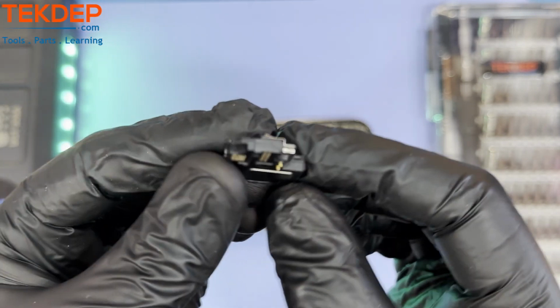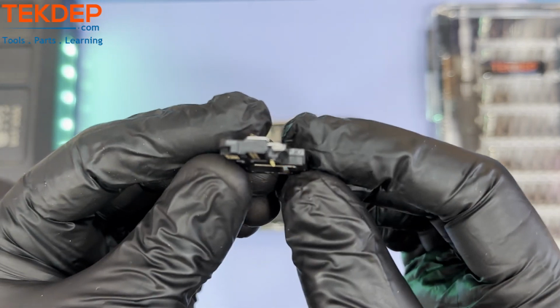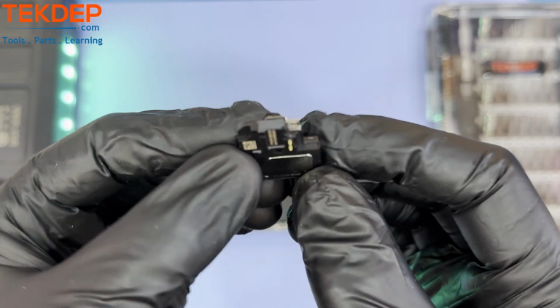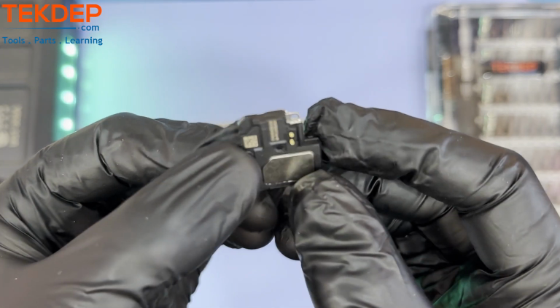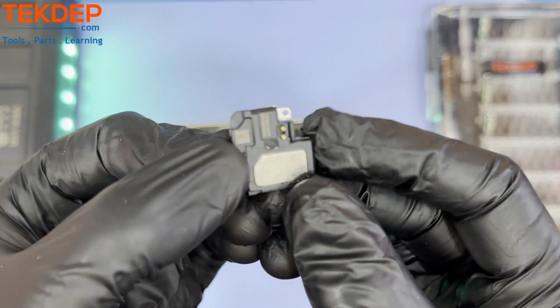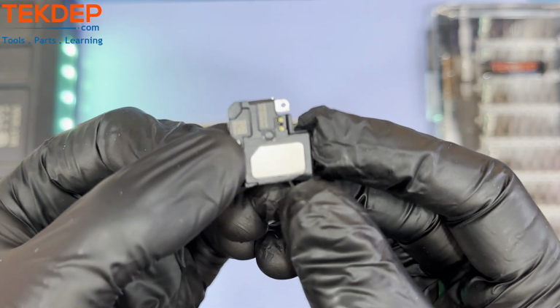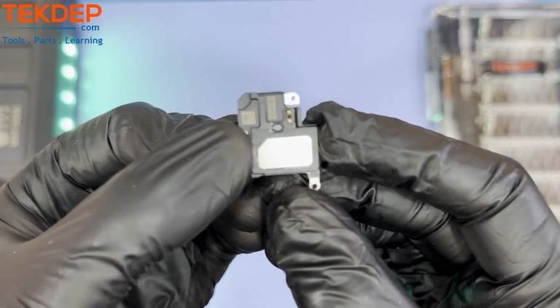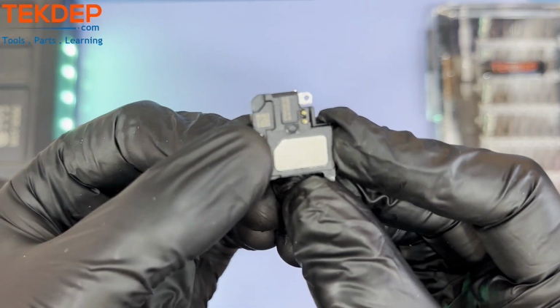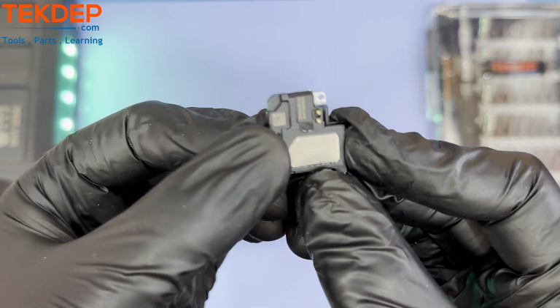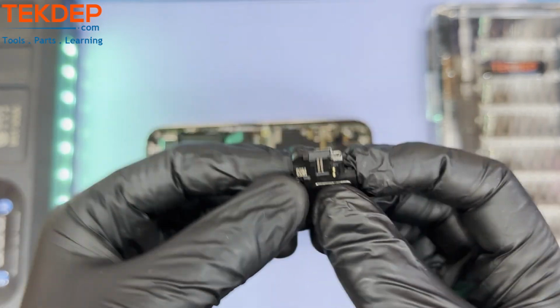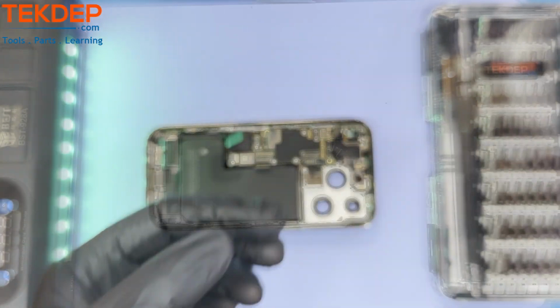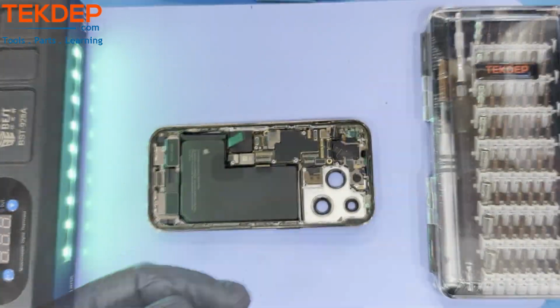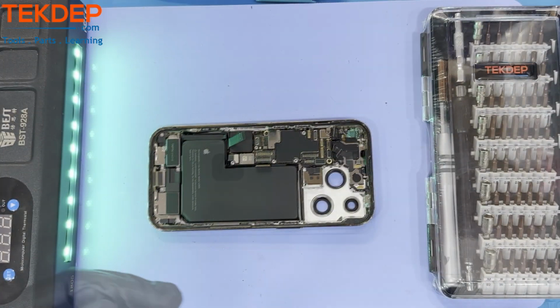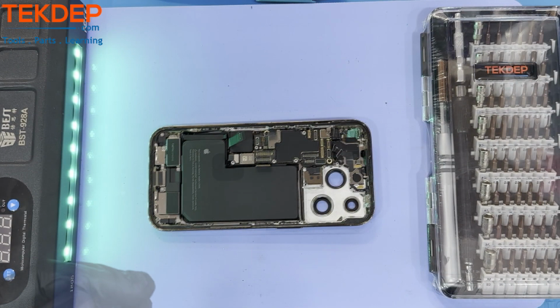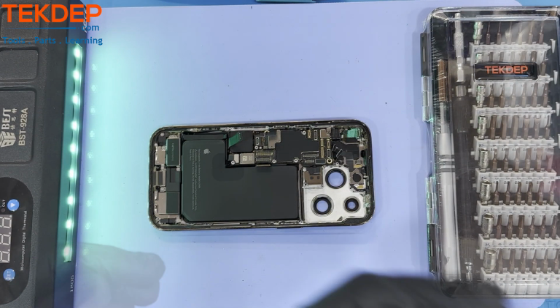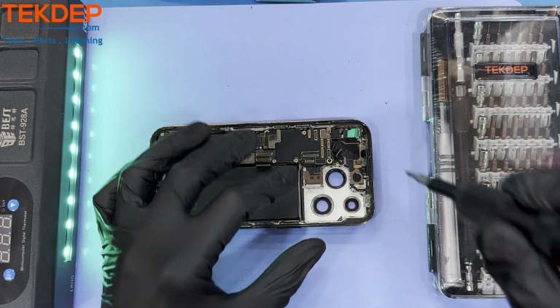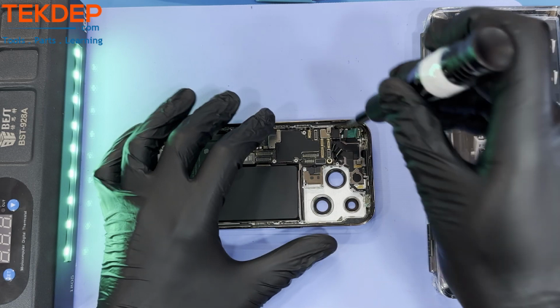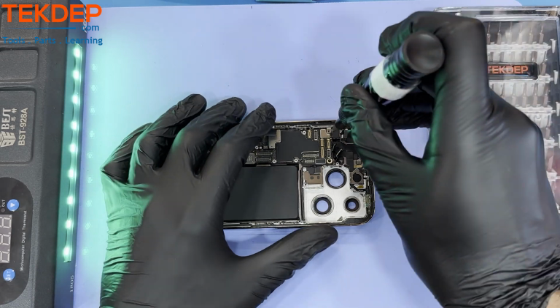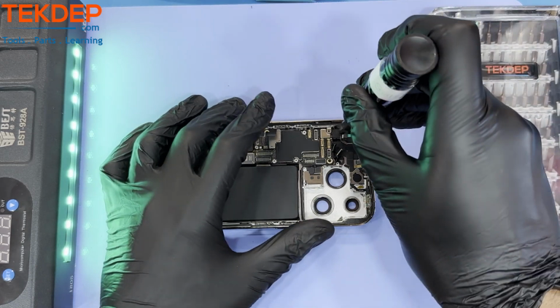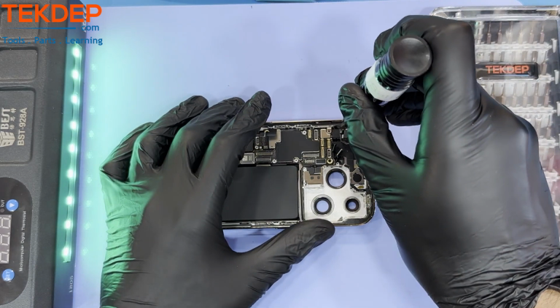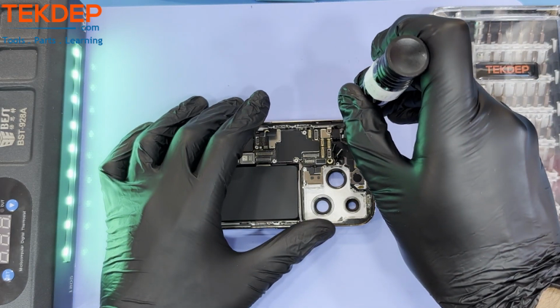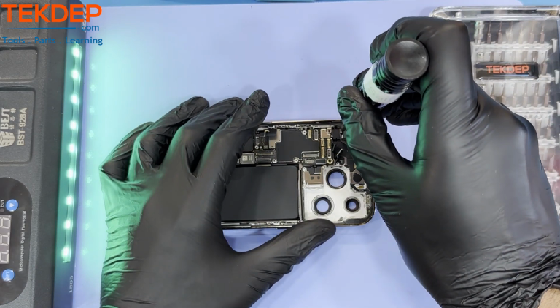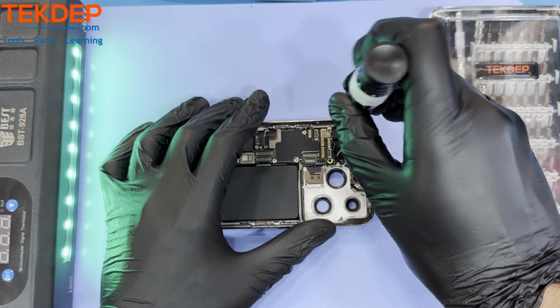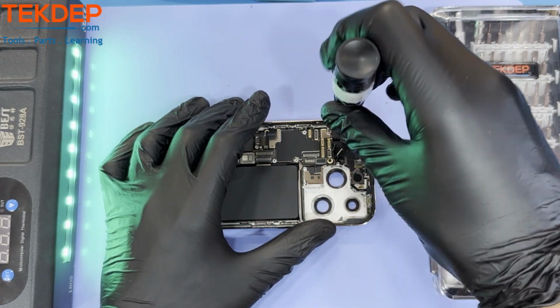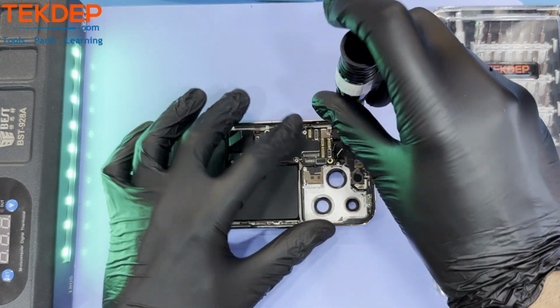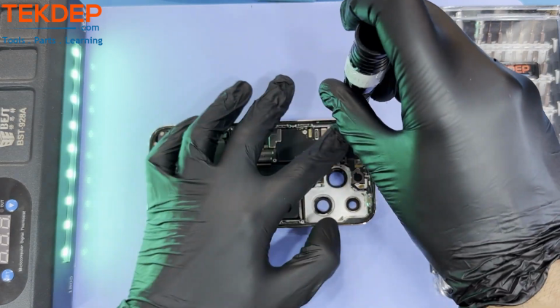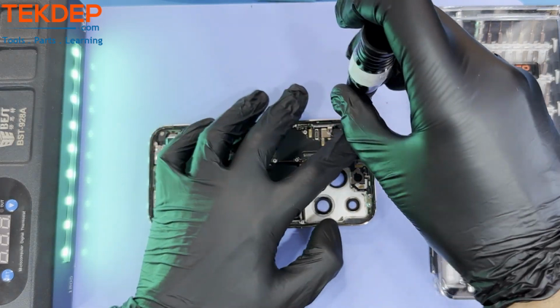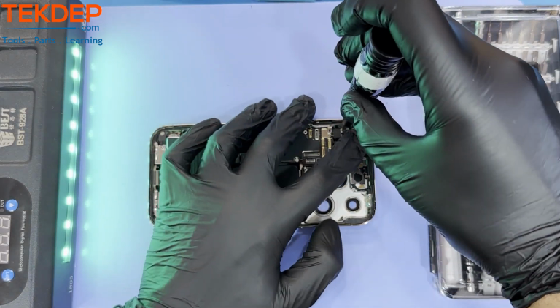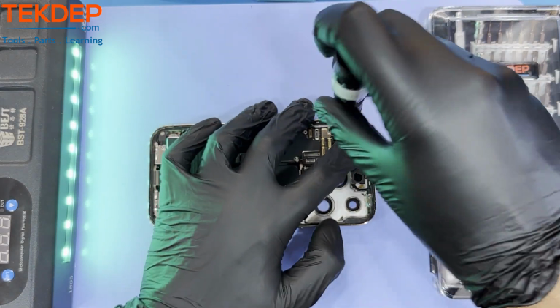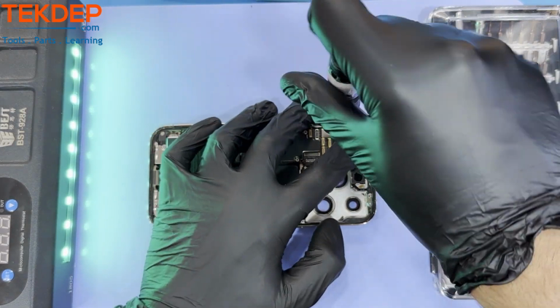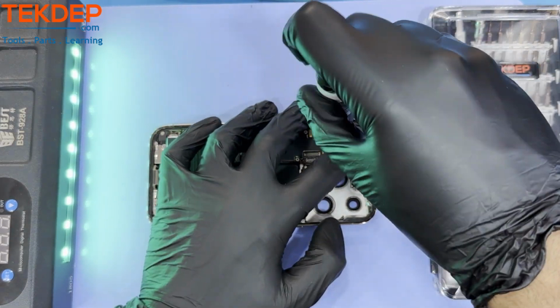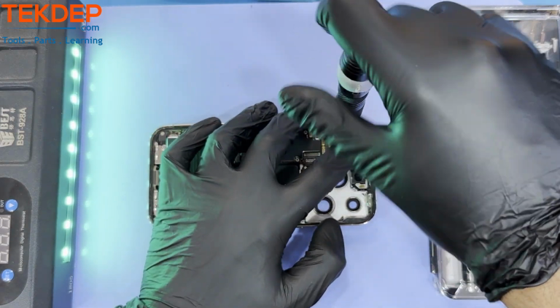After removing the front speaker, remove the last Torx screw attached to the main board.